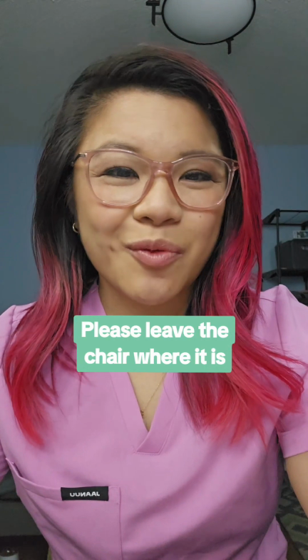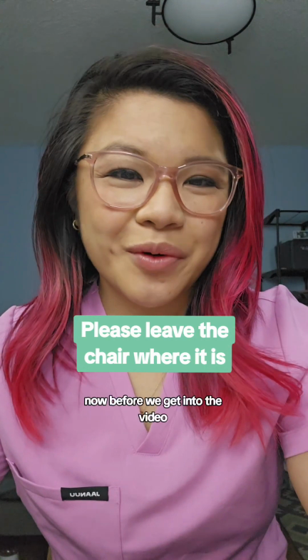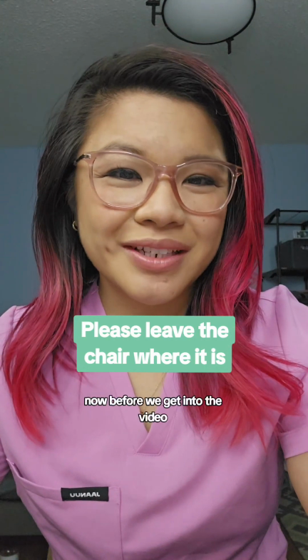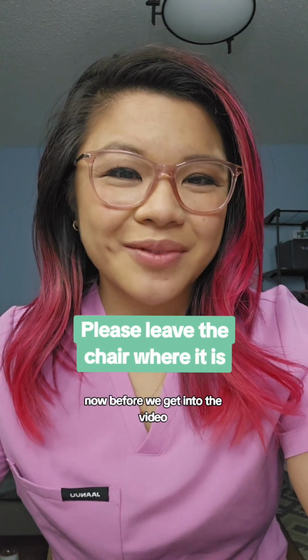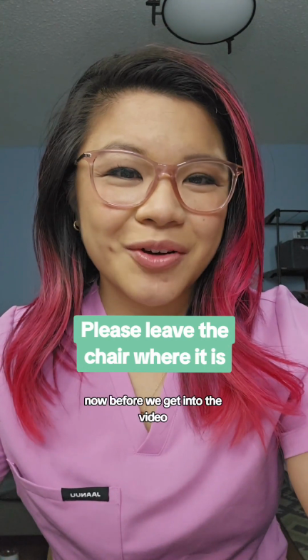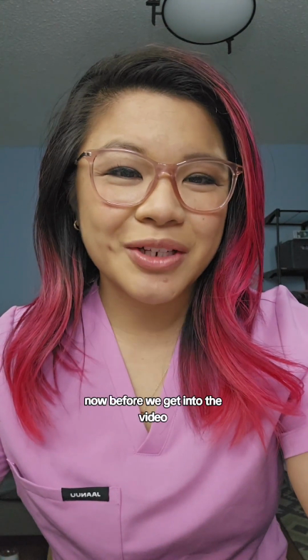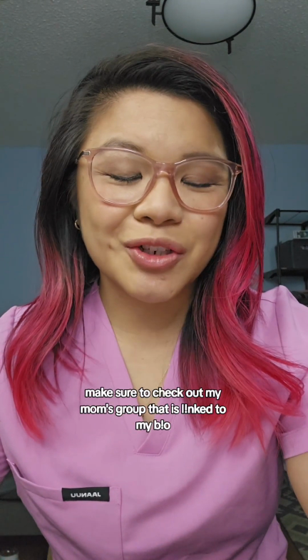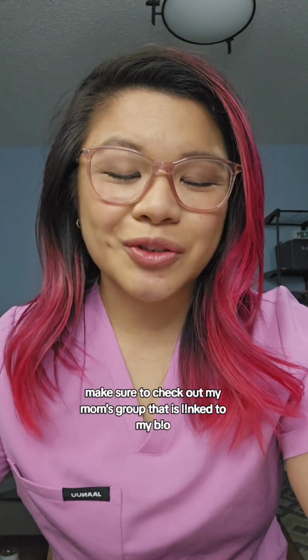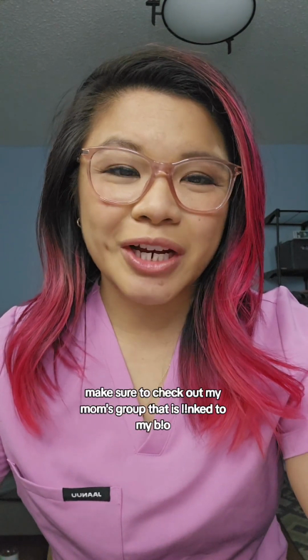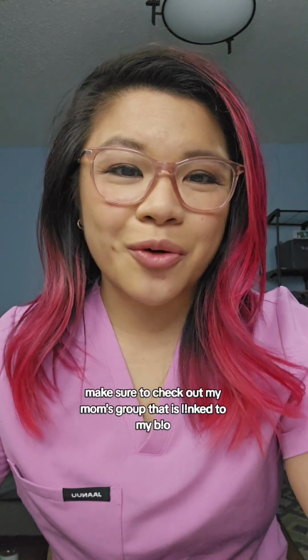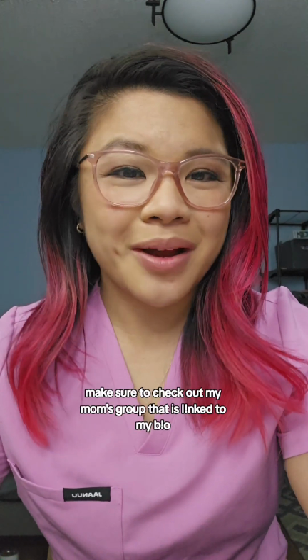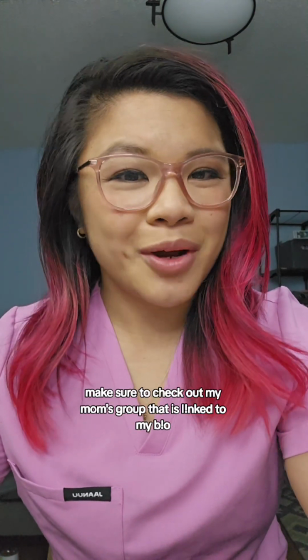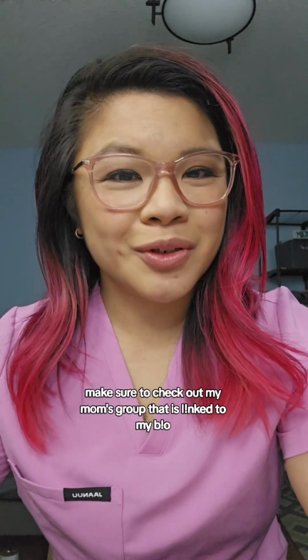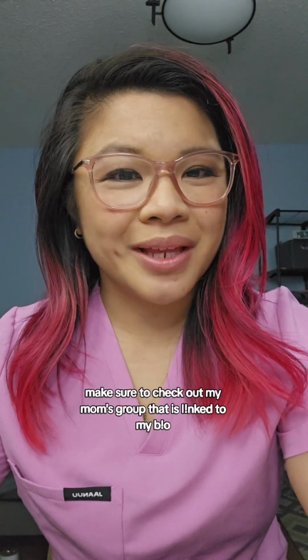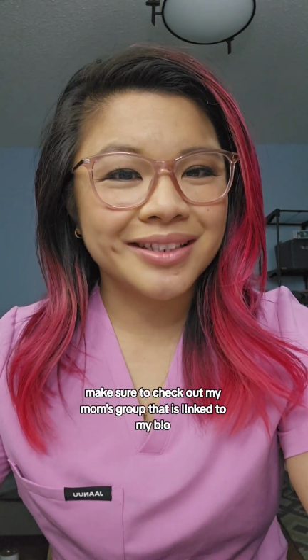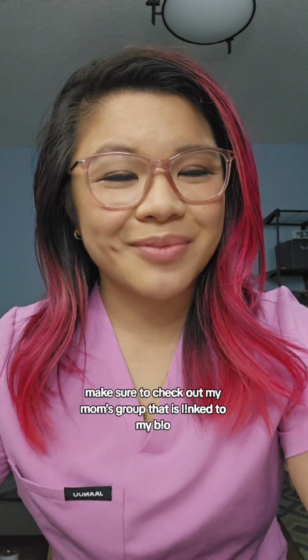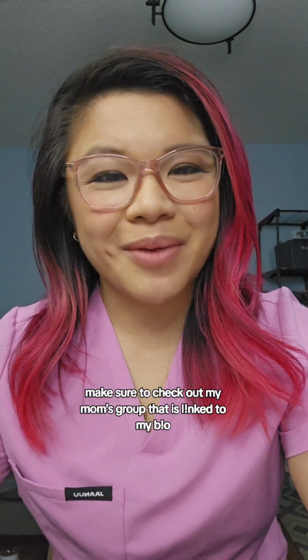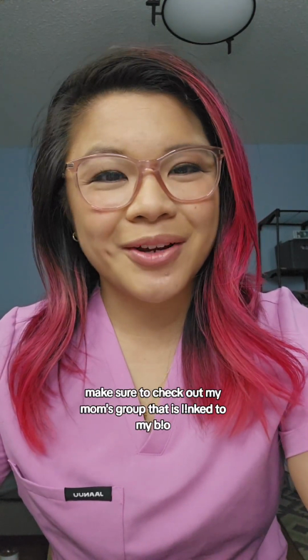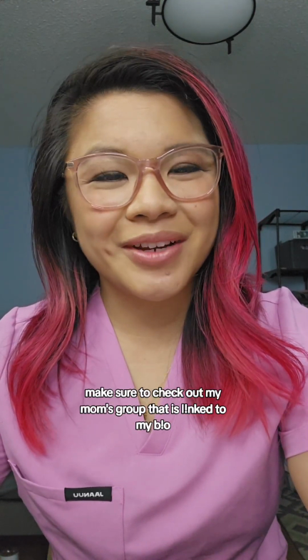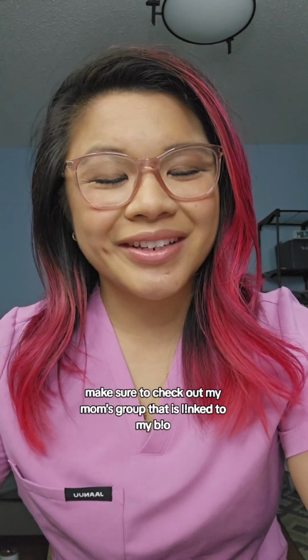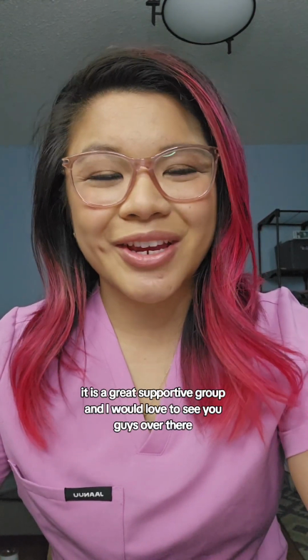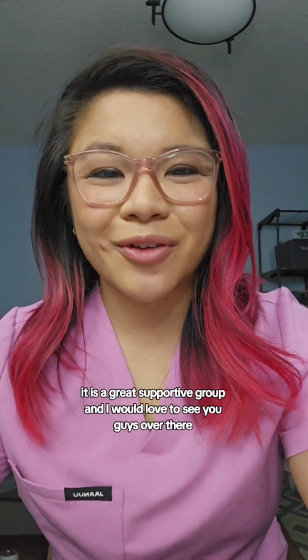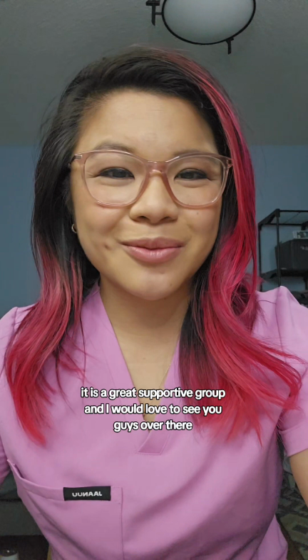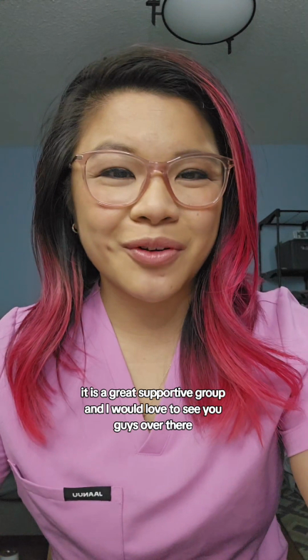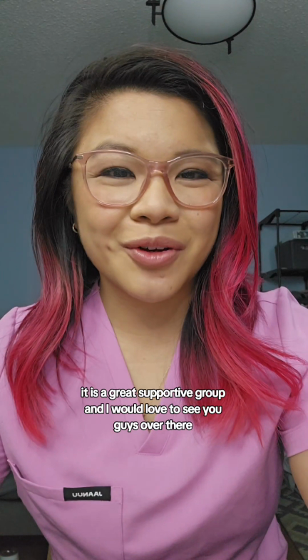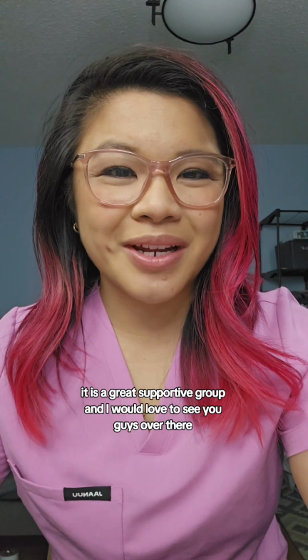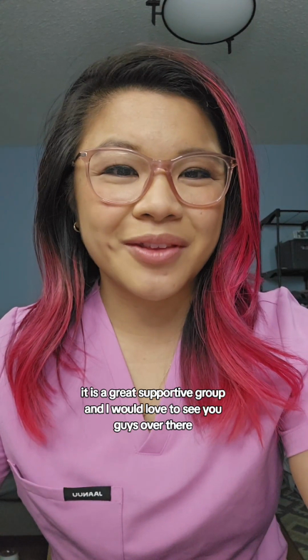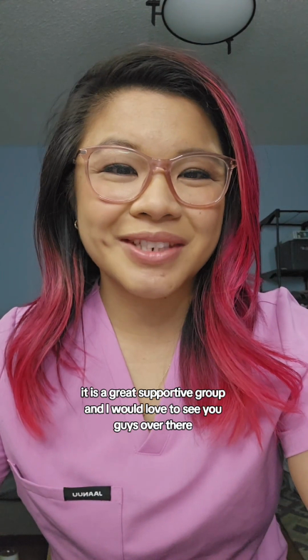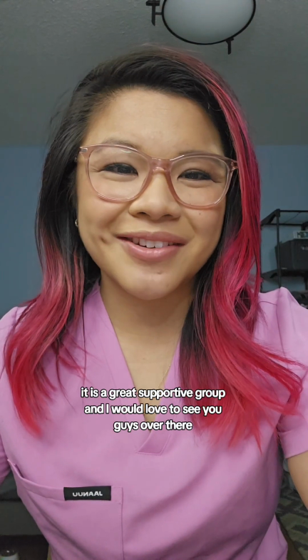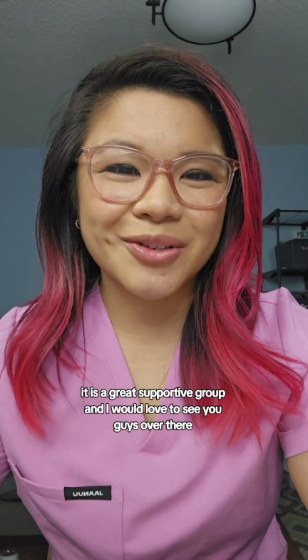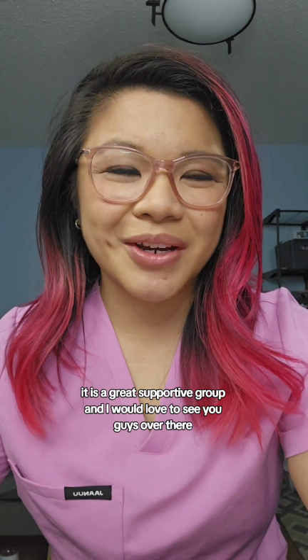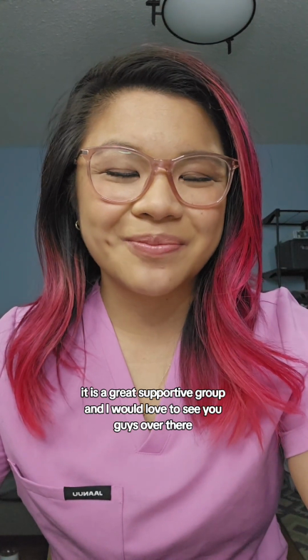Before we get into the video, make sure to check out my mom's group that is linked in my bio. It is a great supportive group and I would love to see you guys over there.